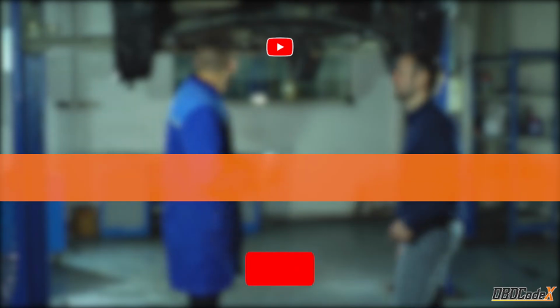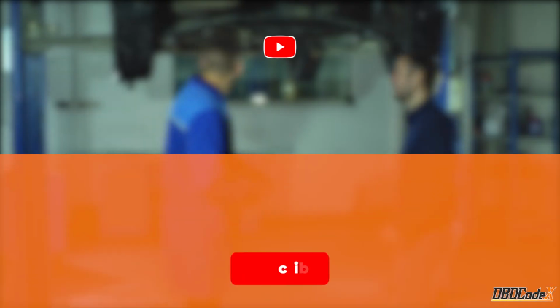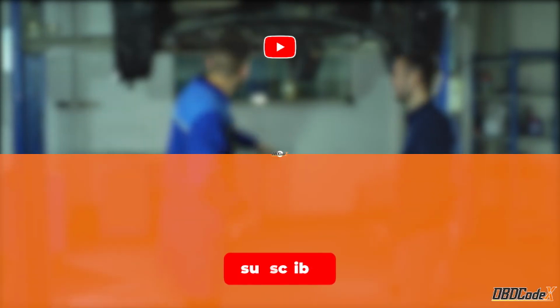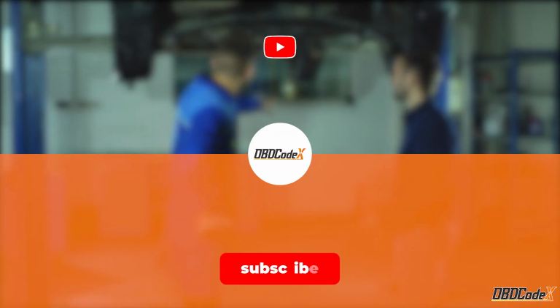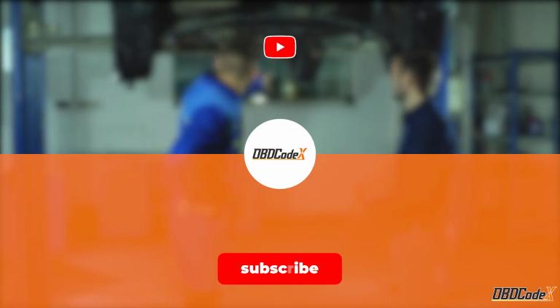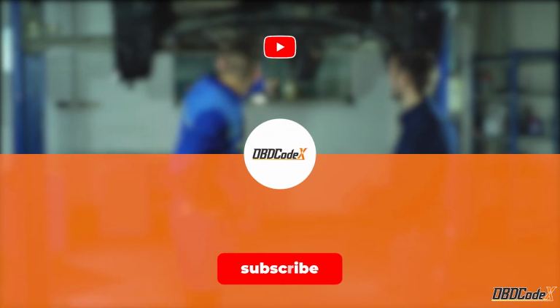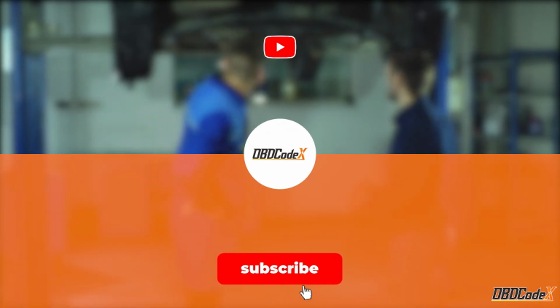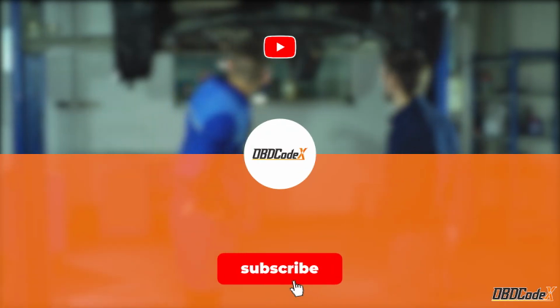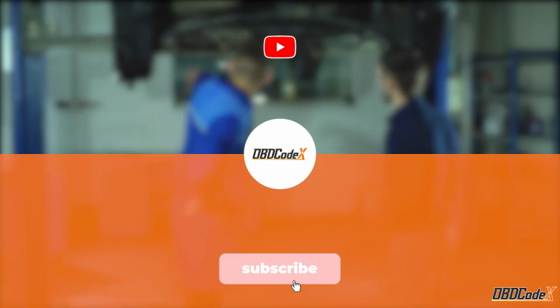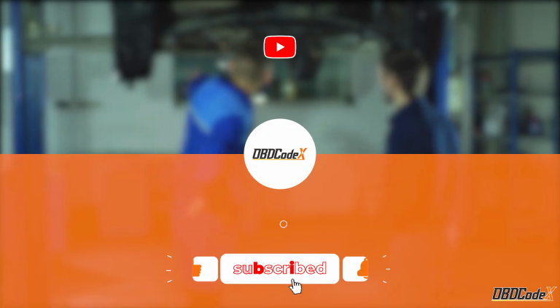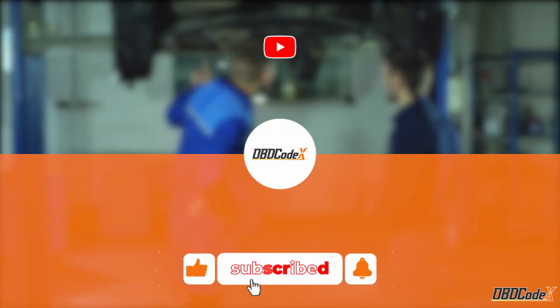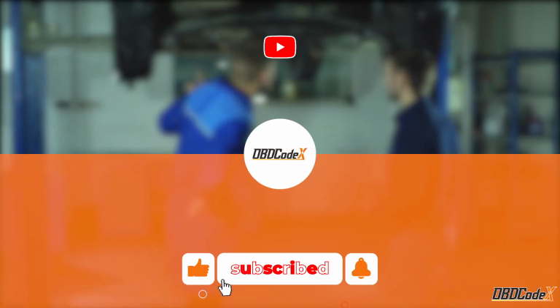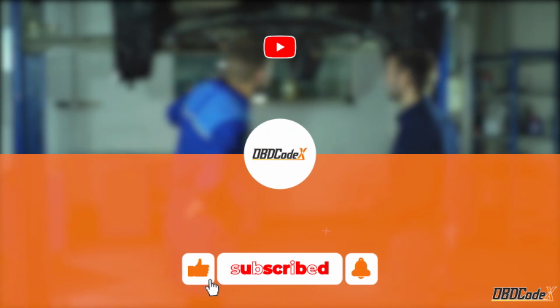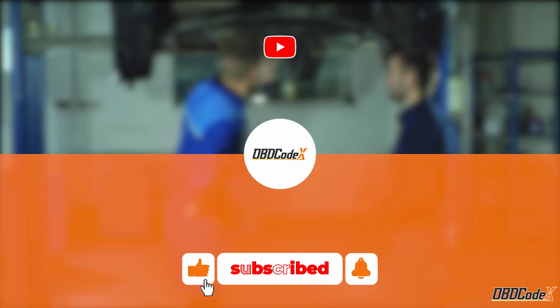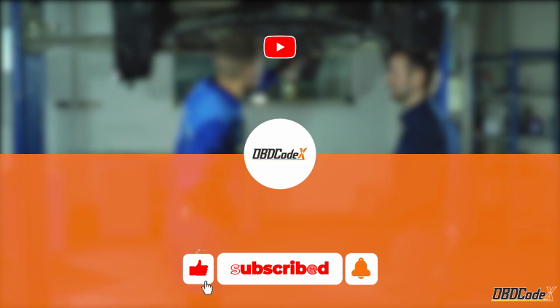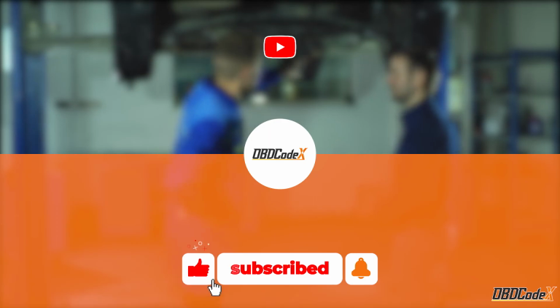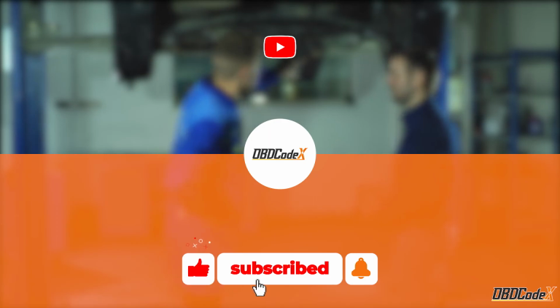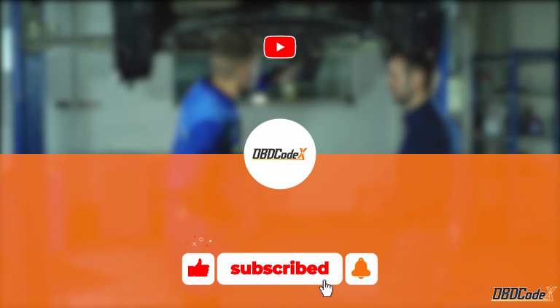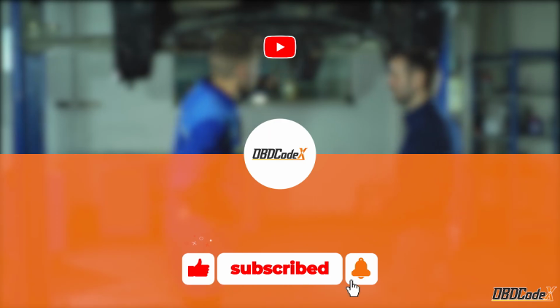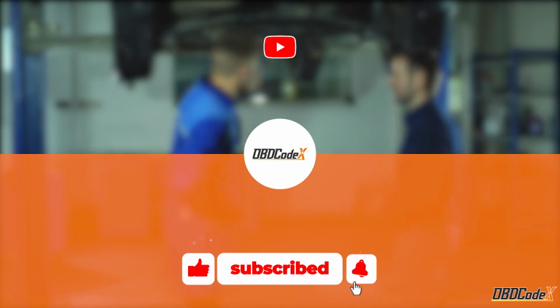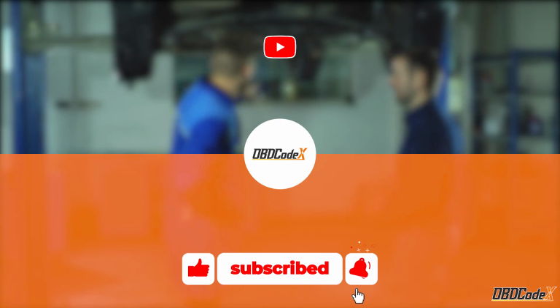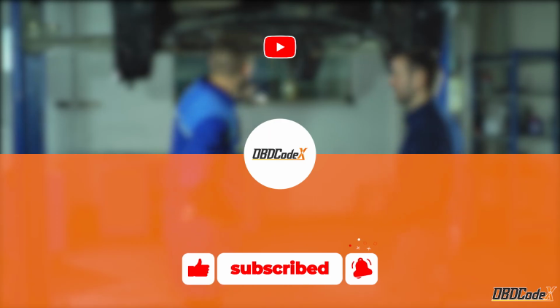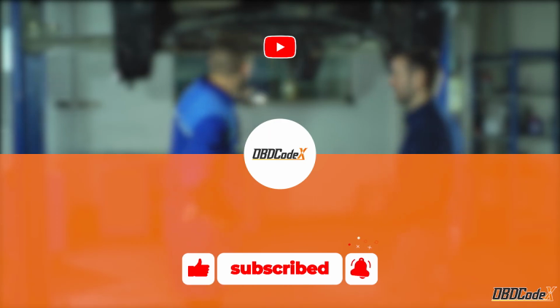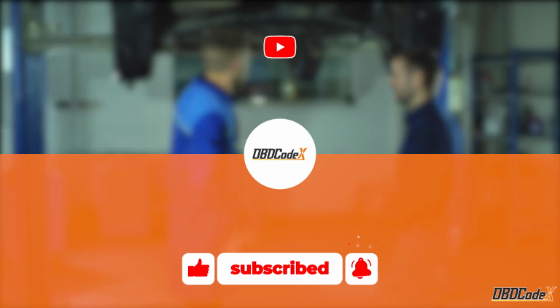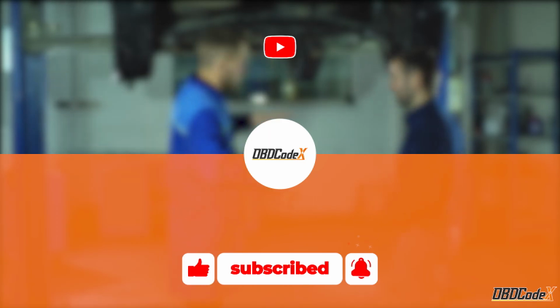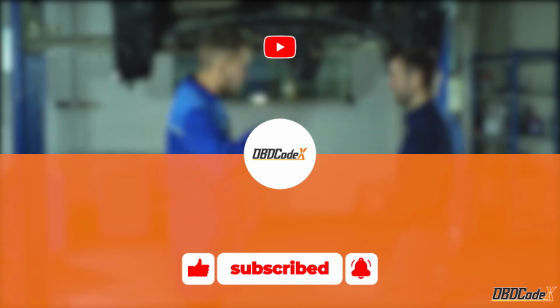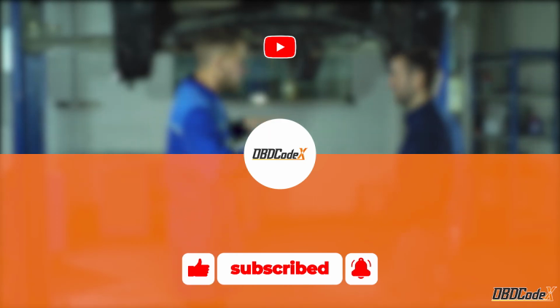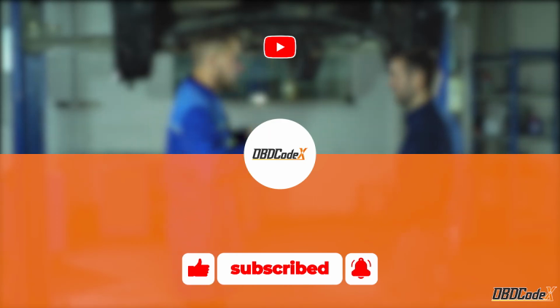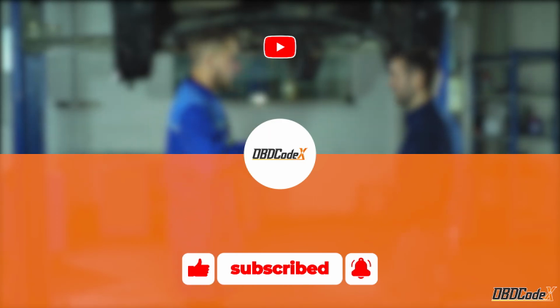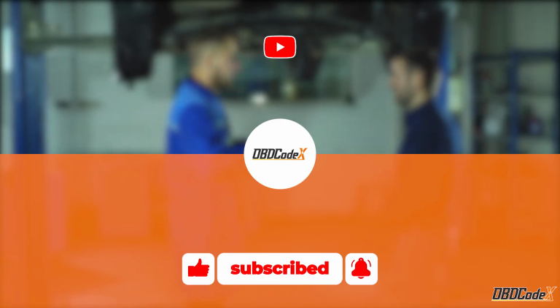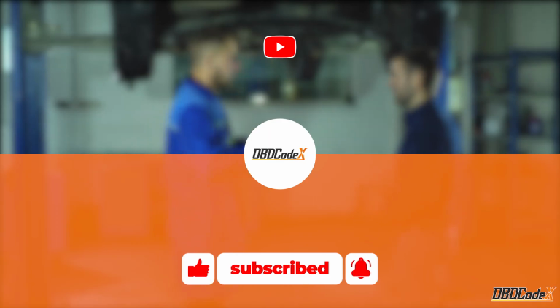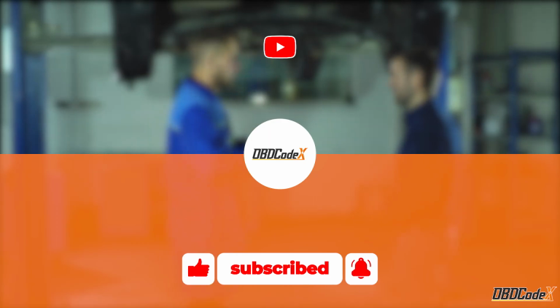Thanks for watching. Don't forget to hit the like, share, and subscribe buttons. Happy driving!